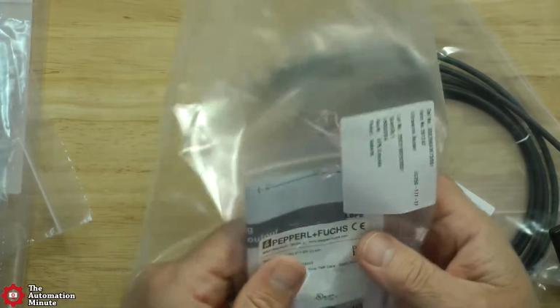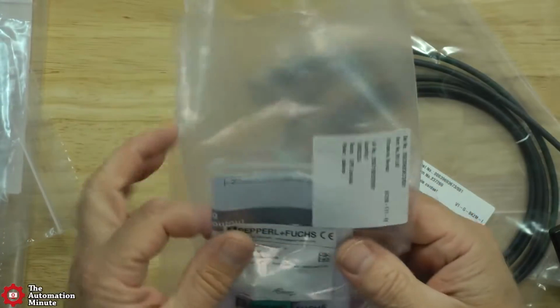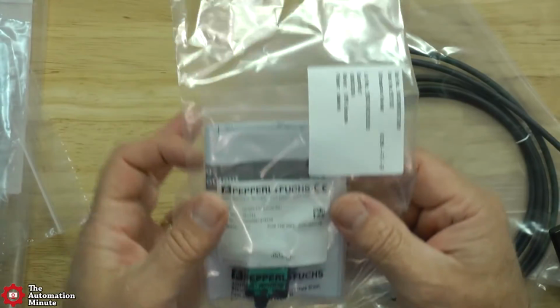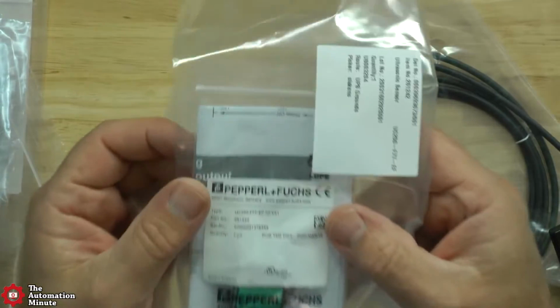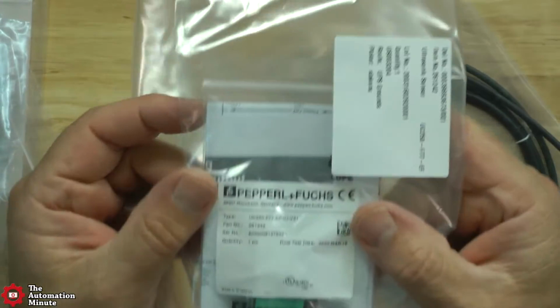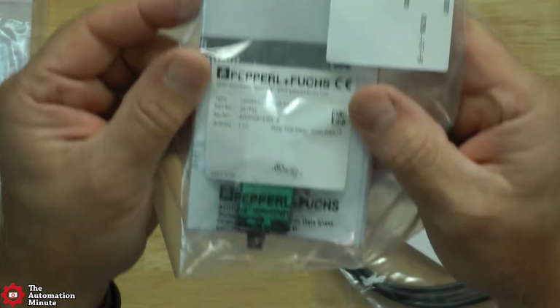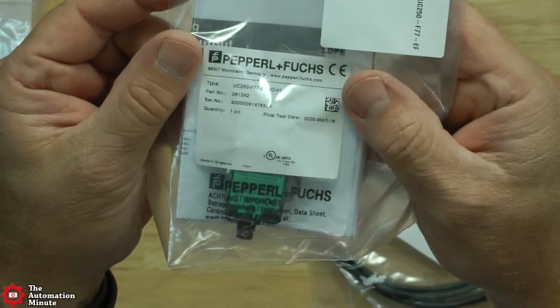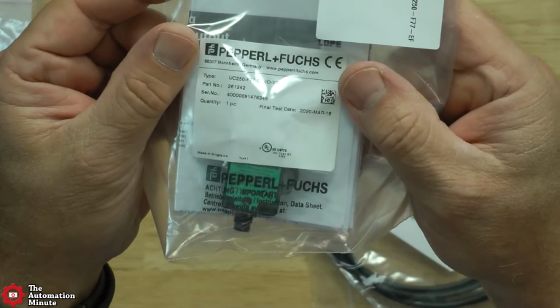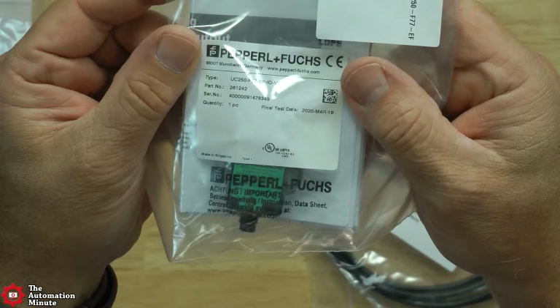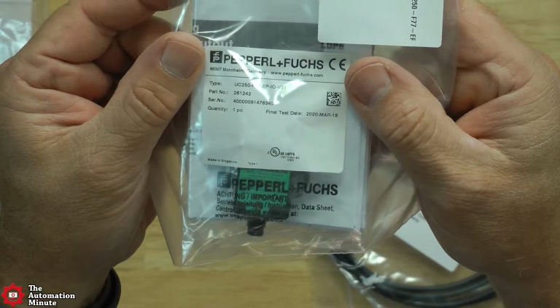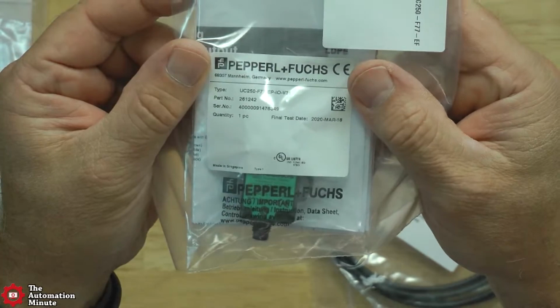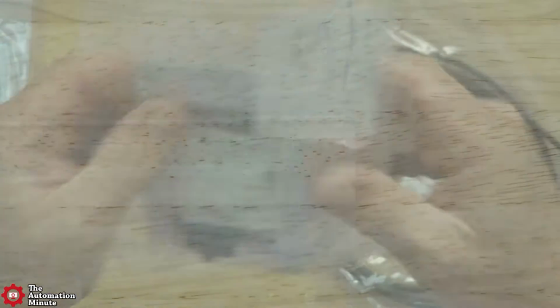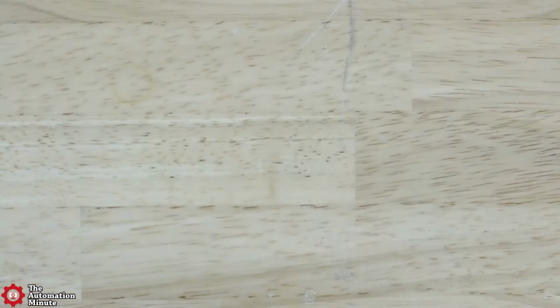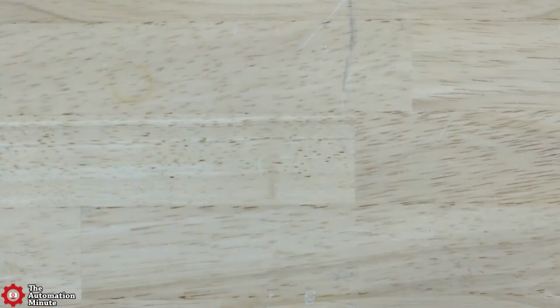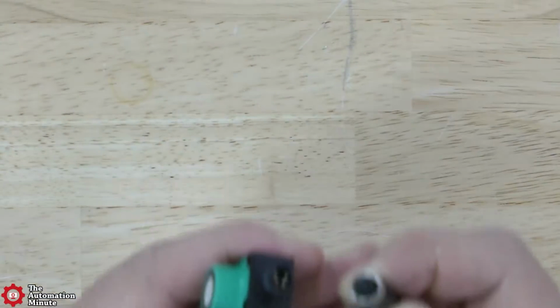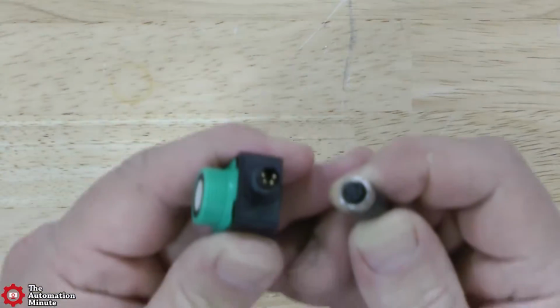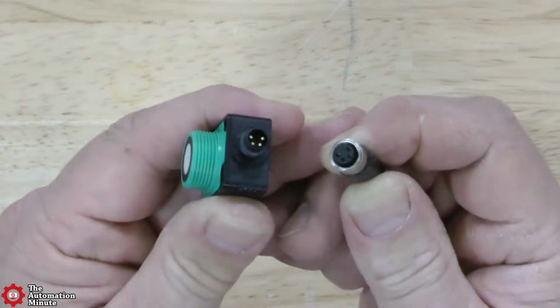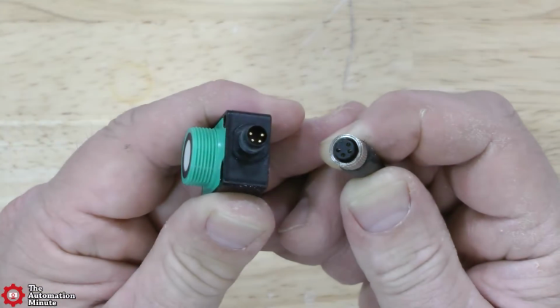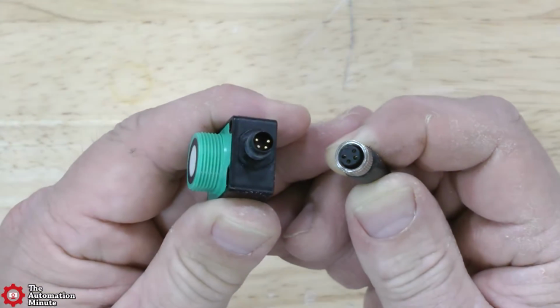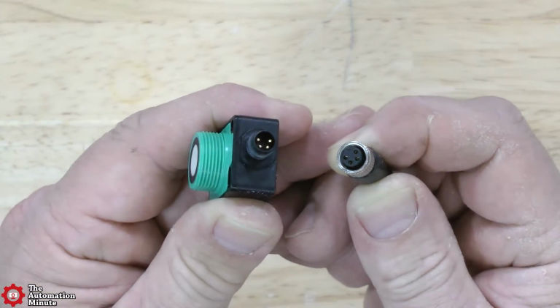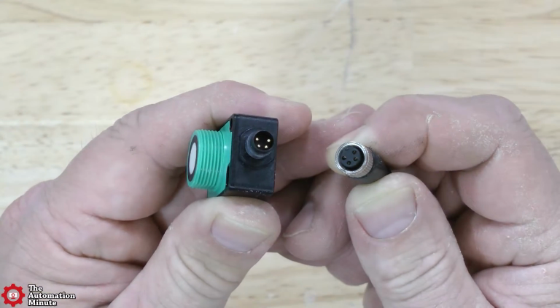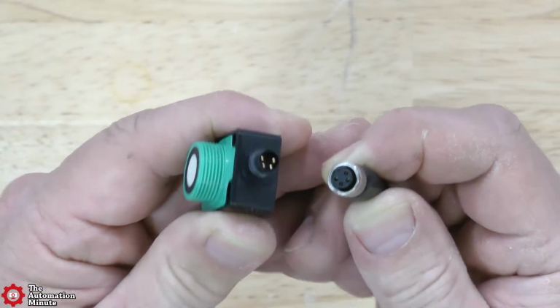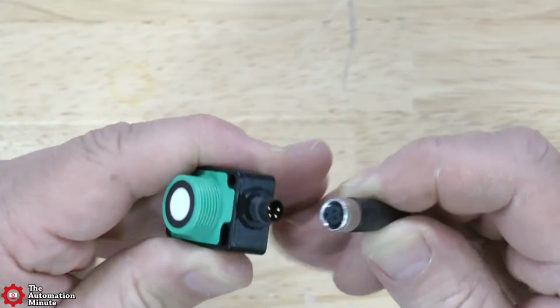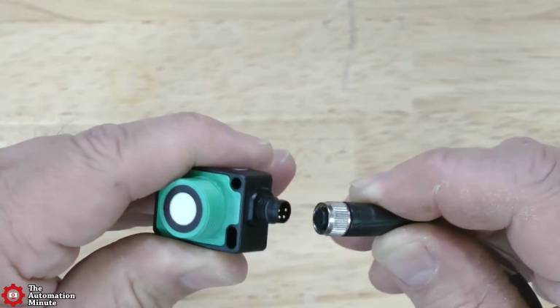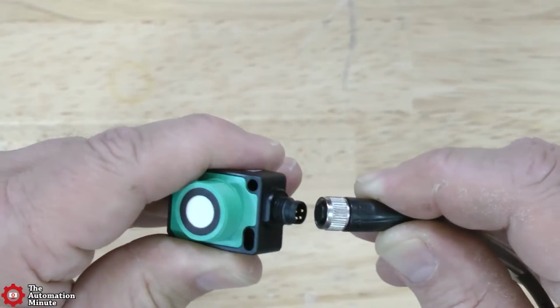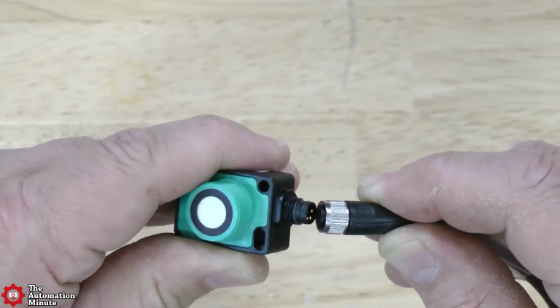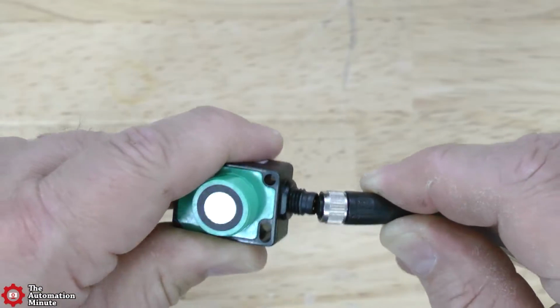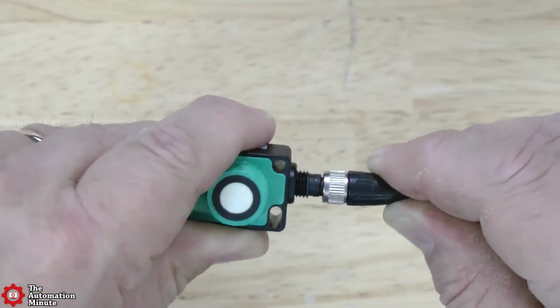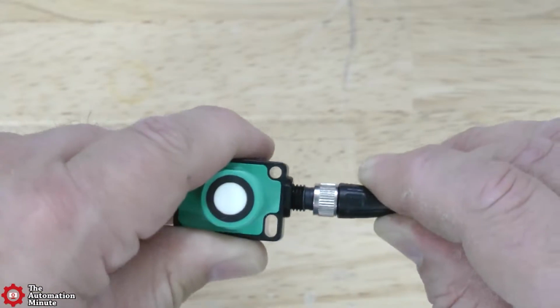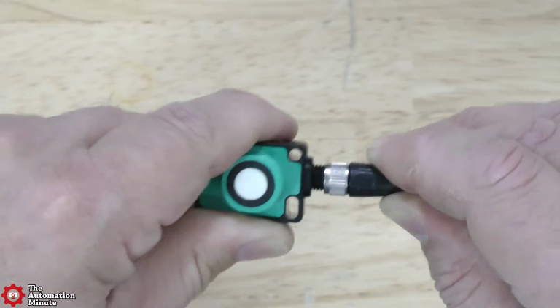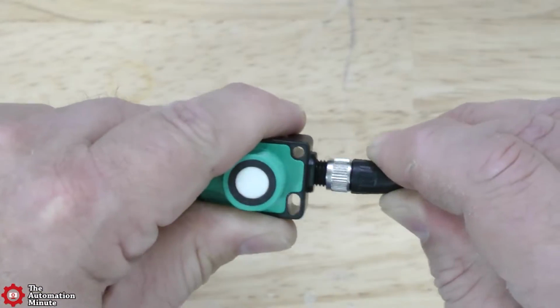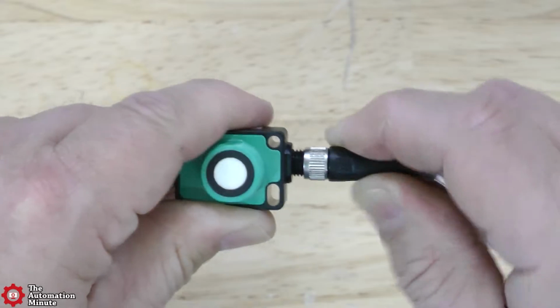The unit comes packaged like this, and once it's out of the package, it's easy to connect to a matching MA cable like so.